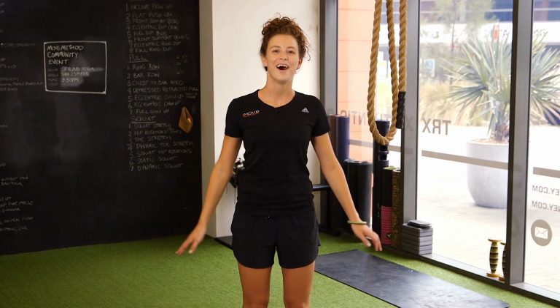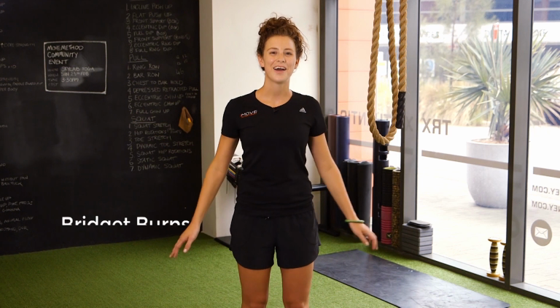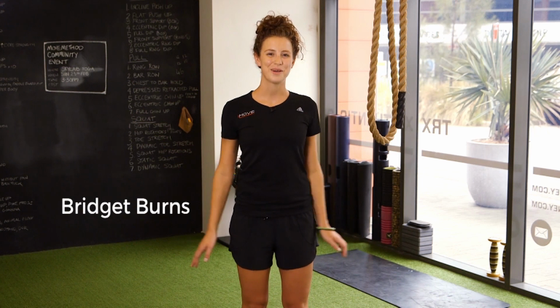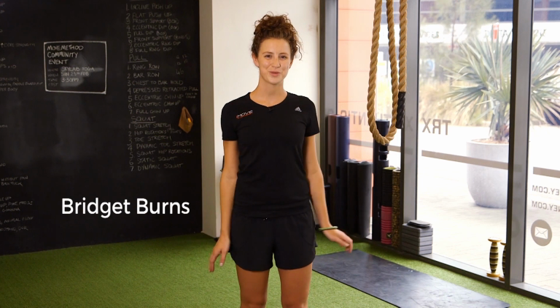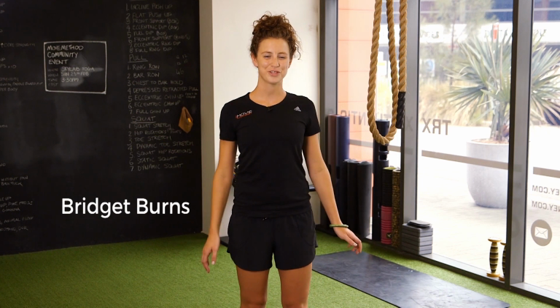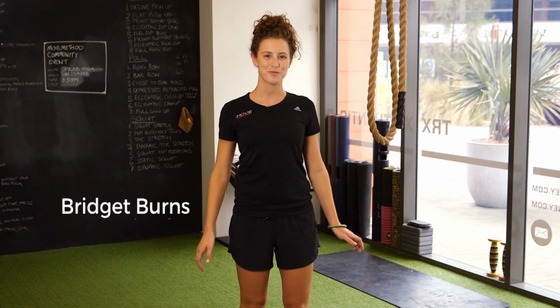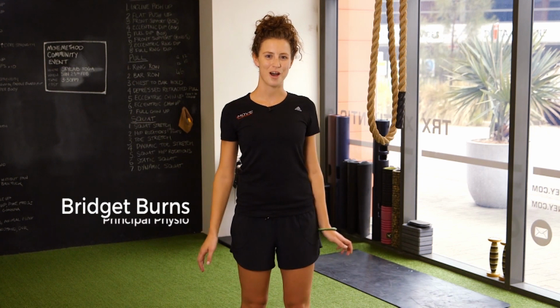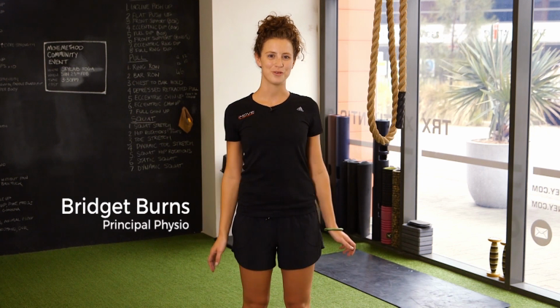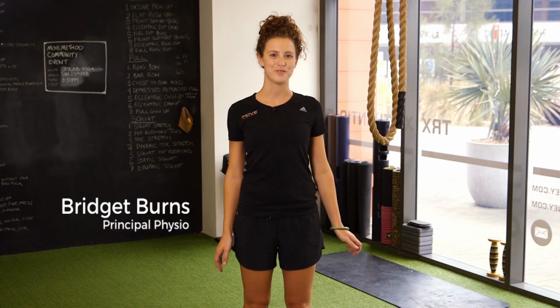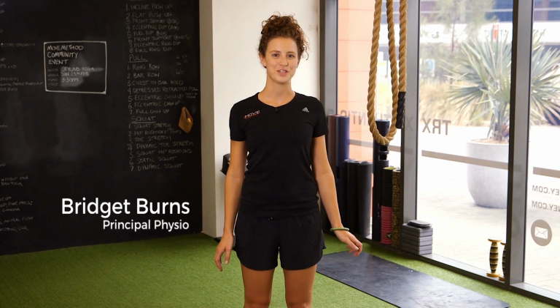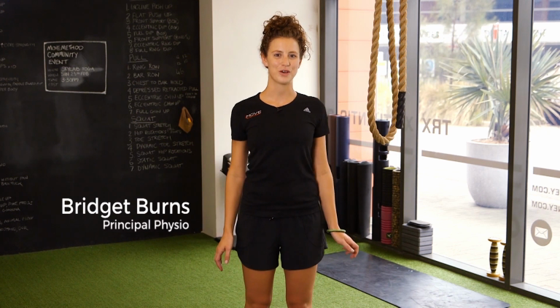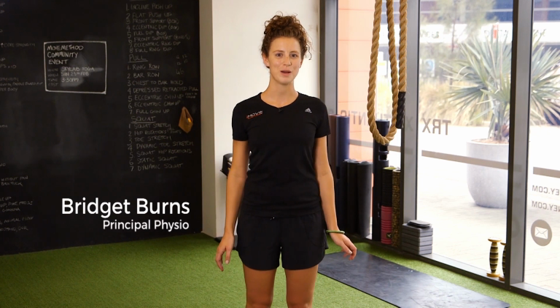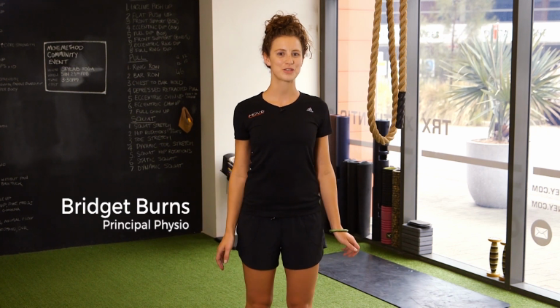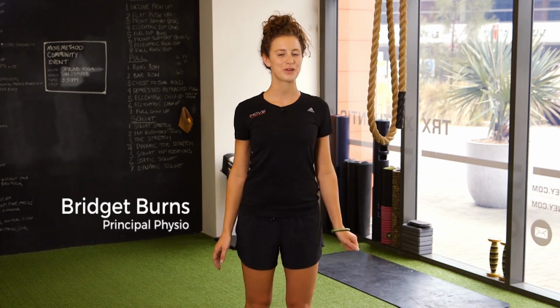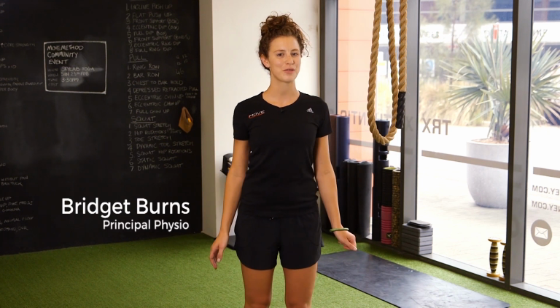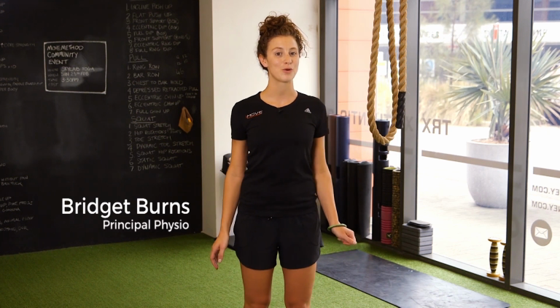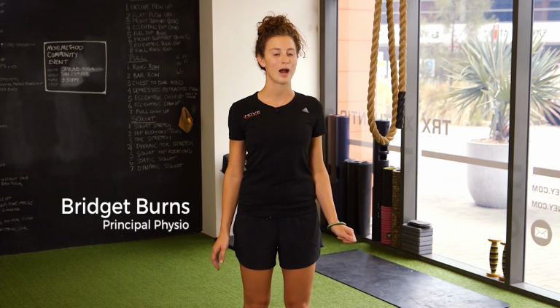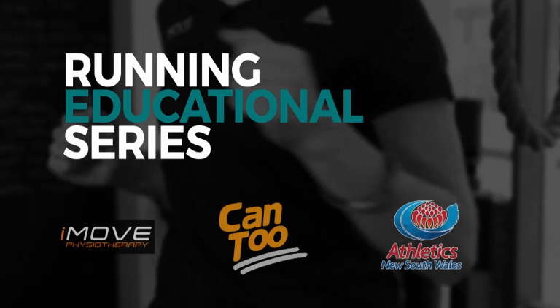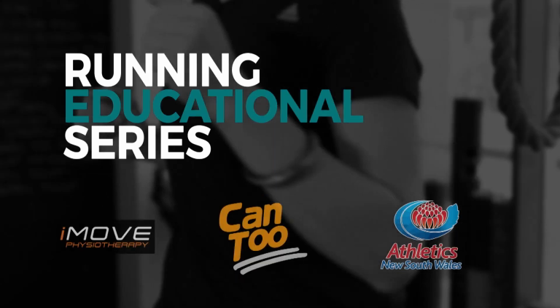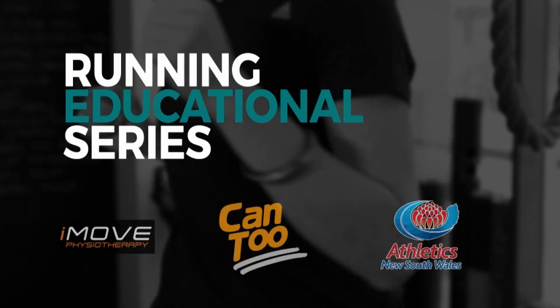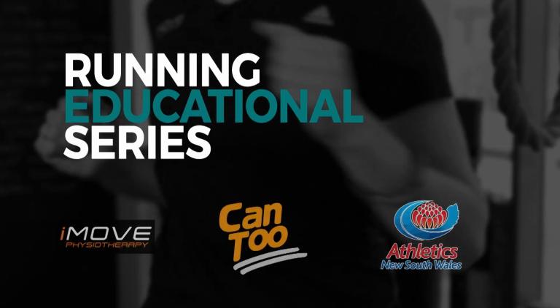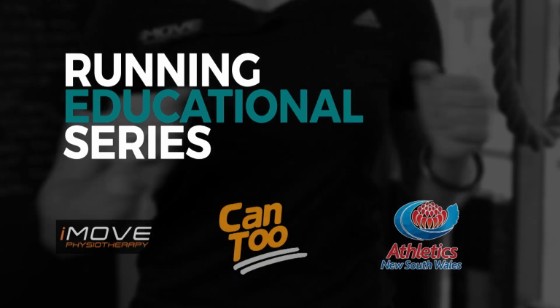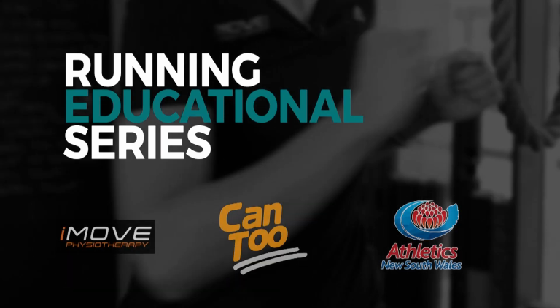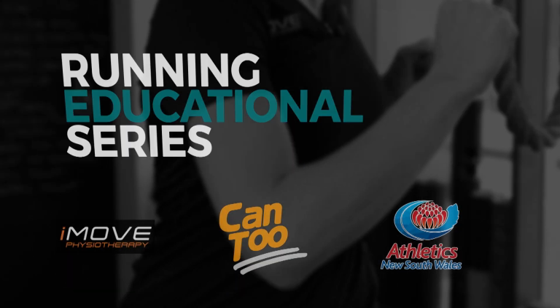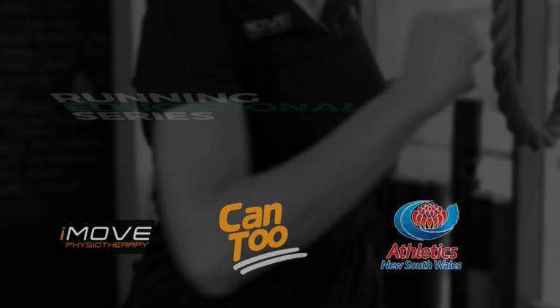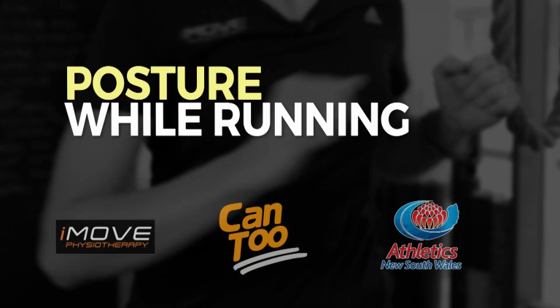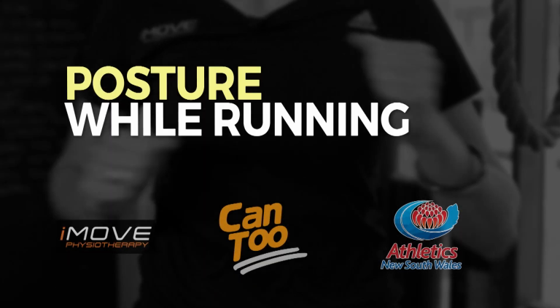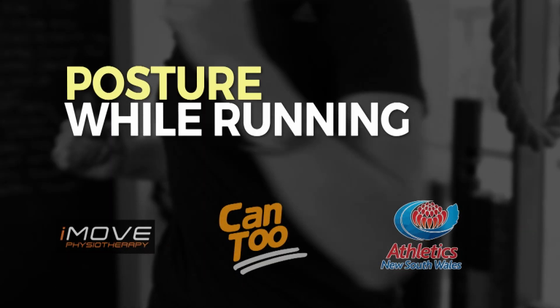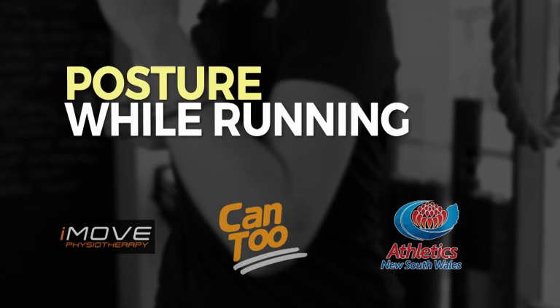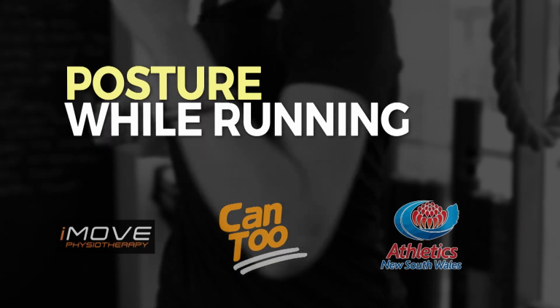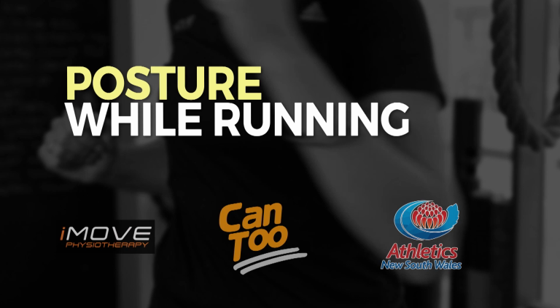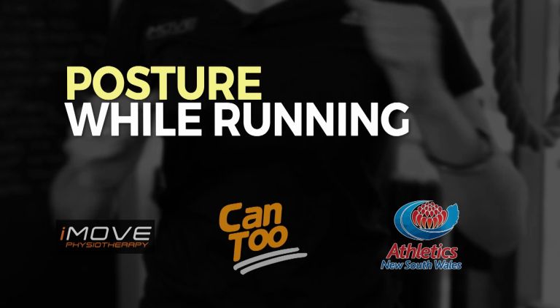Hi, I'm Bridget from iMove Physio. I'm just going to run through a couple of pointers to think about with your posture whilst you're running.